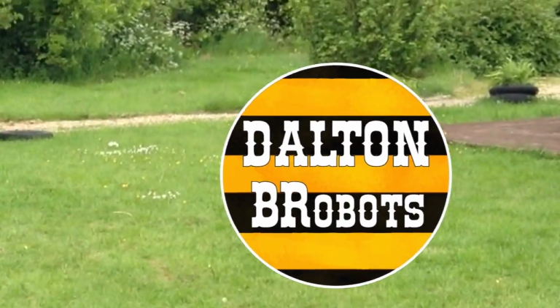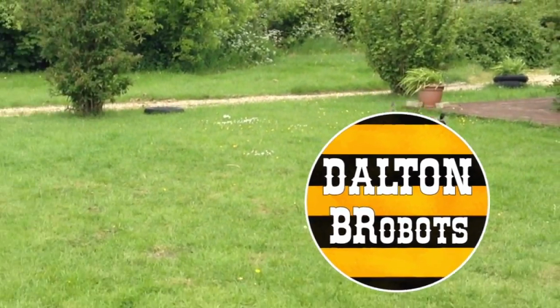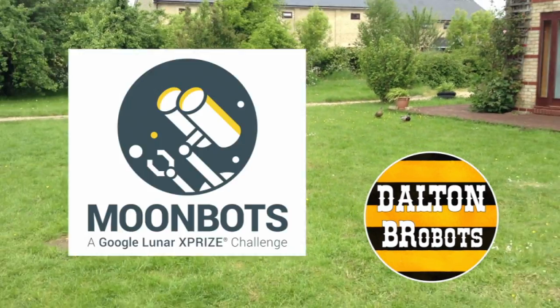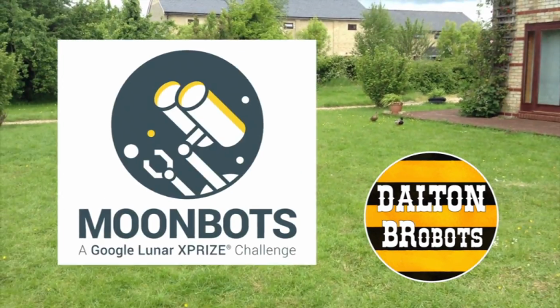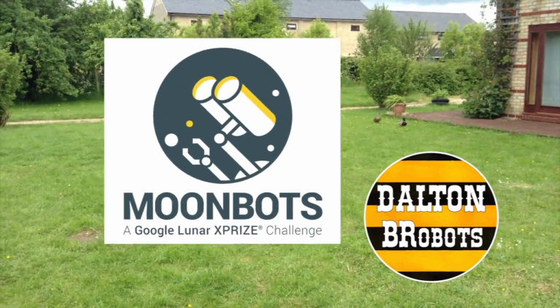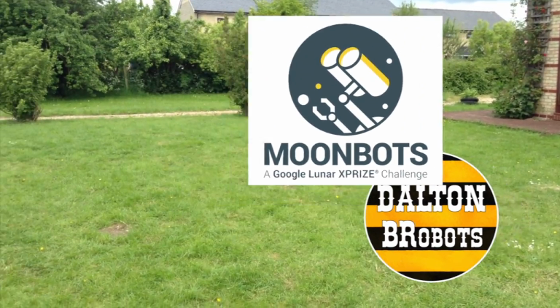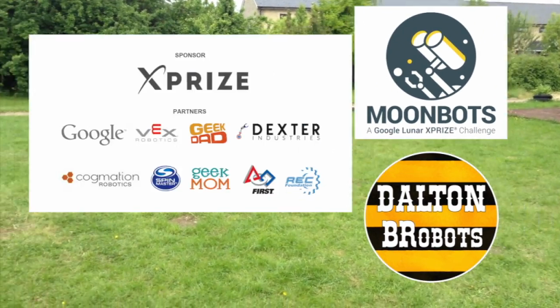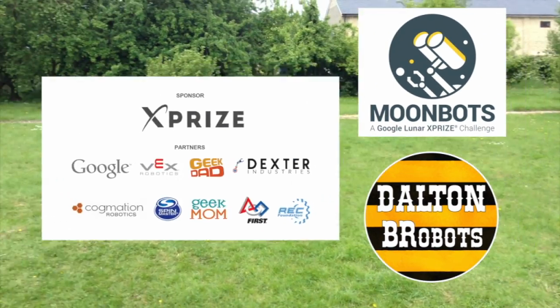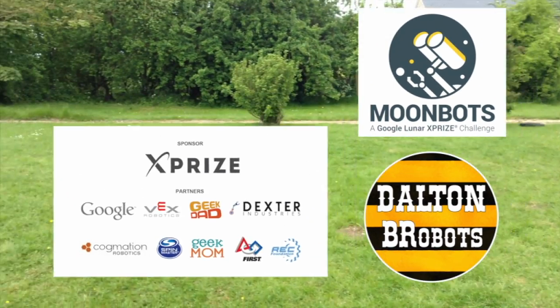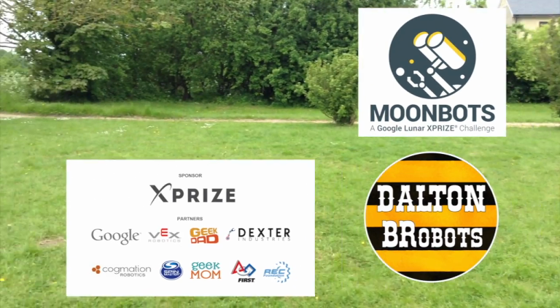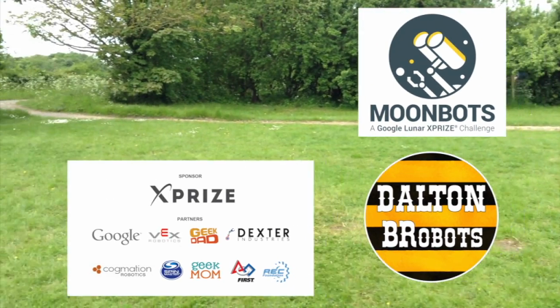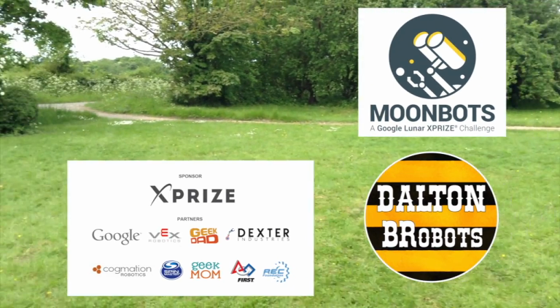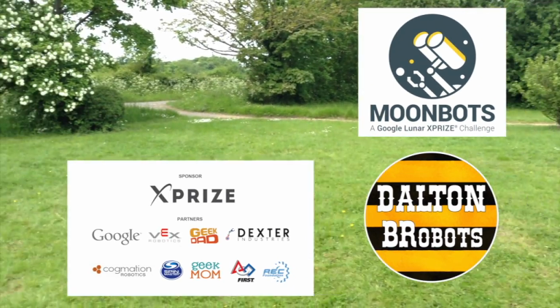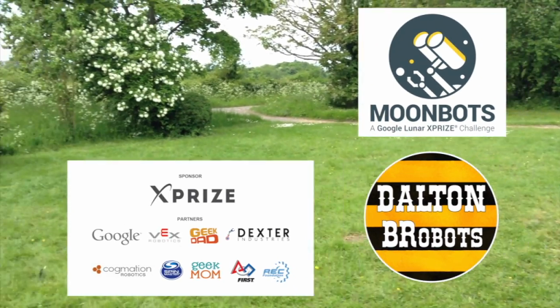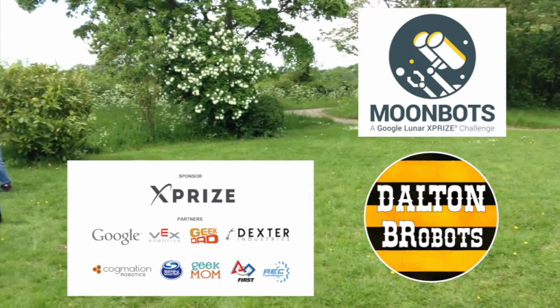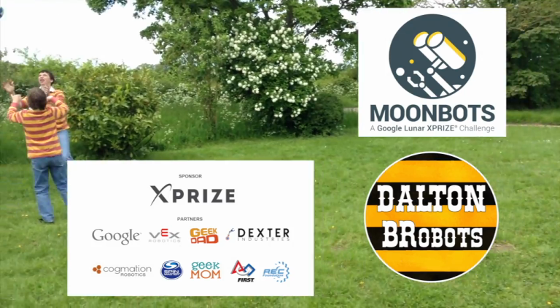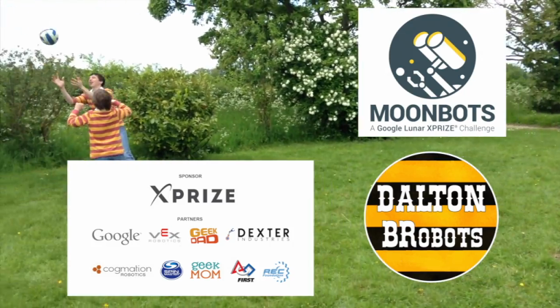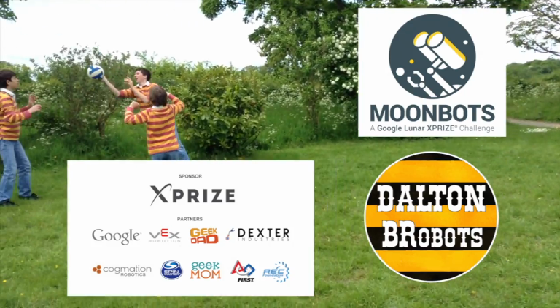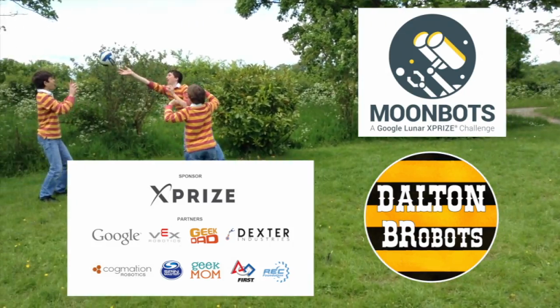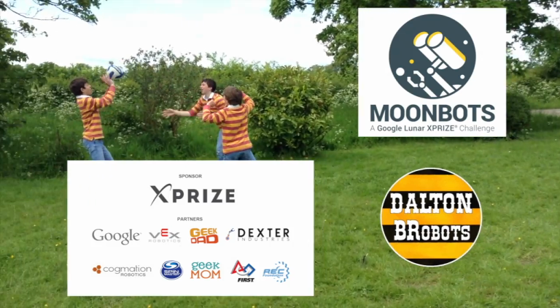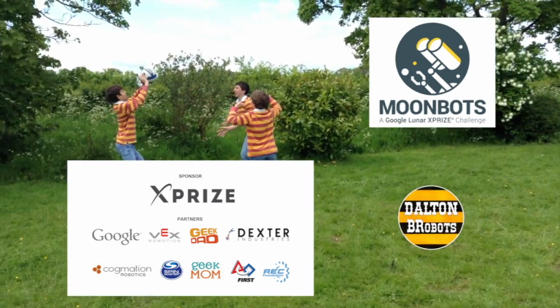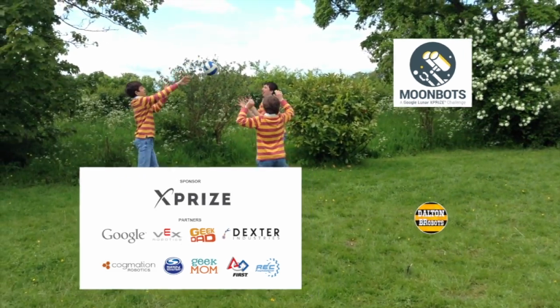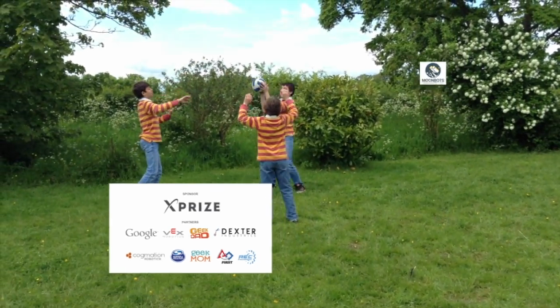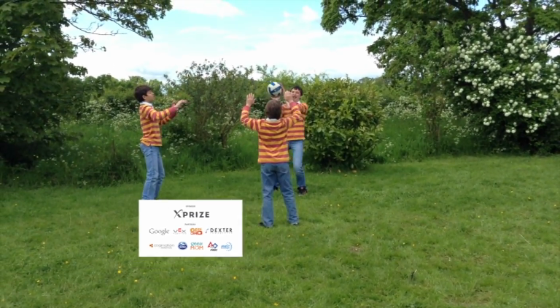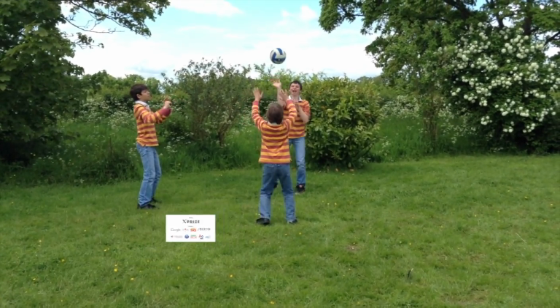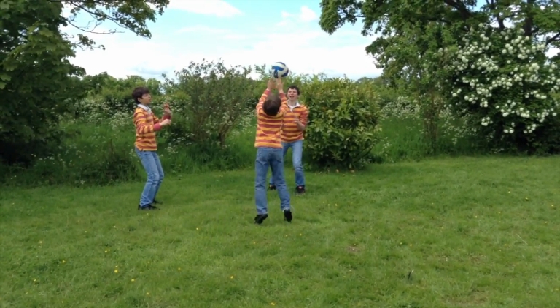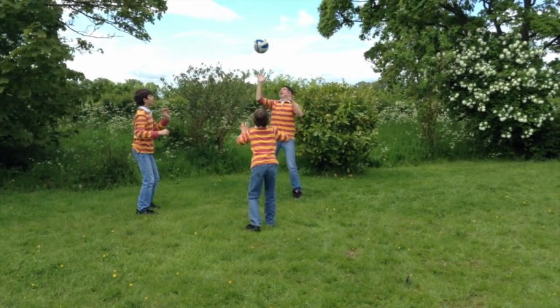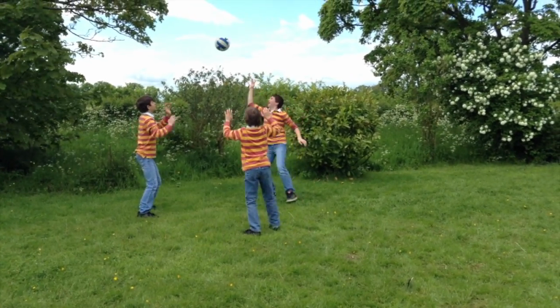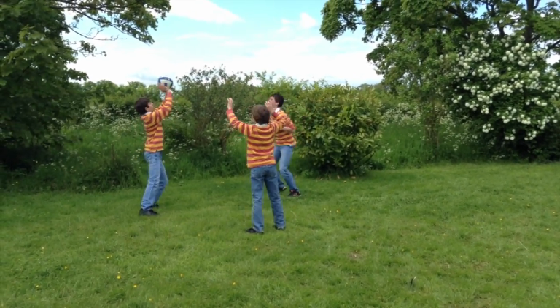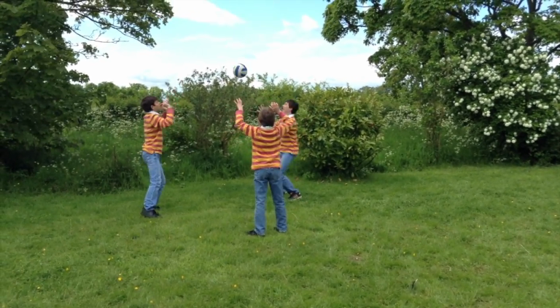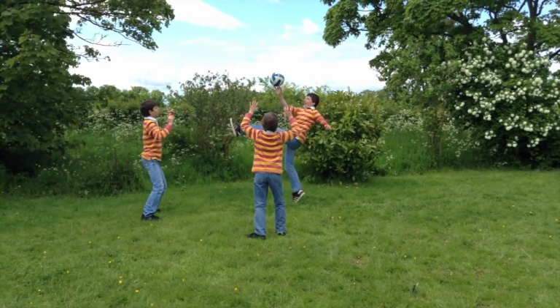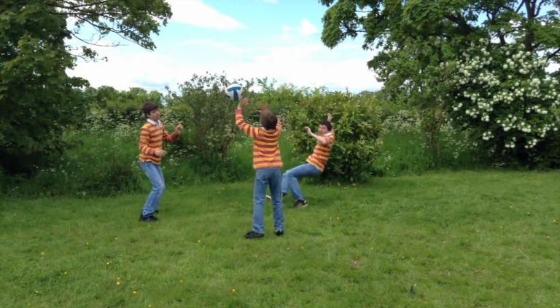Delta and Robots presents Moonbots 2015, a Google Lunar X-Prize competition.